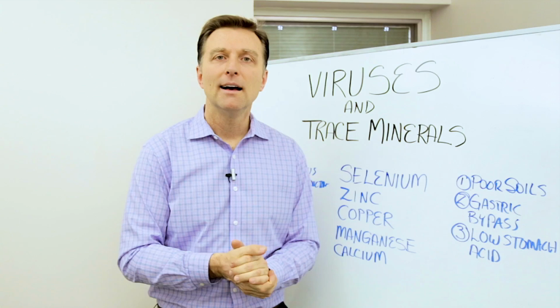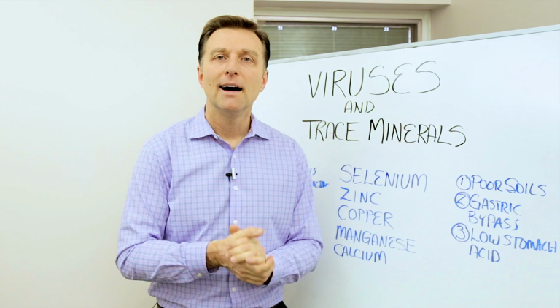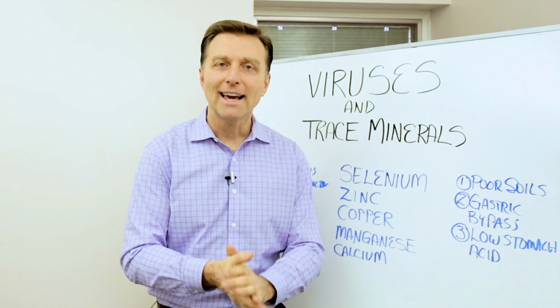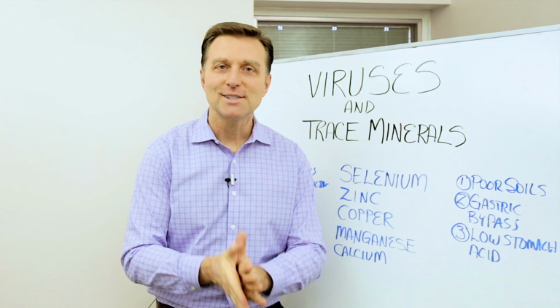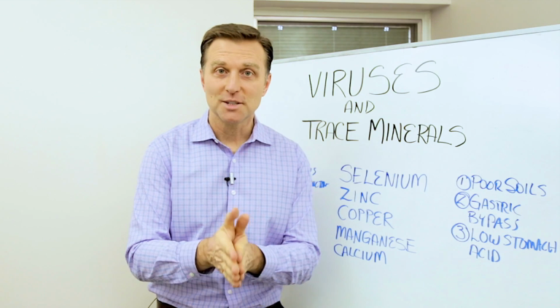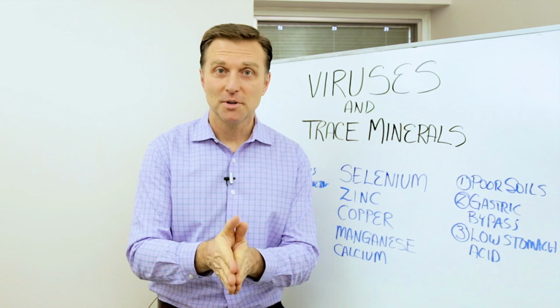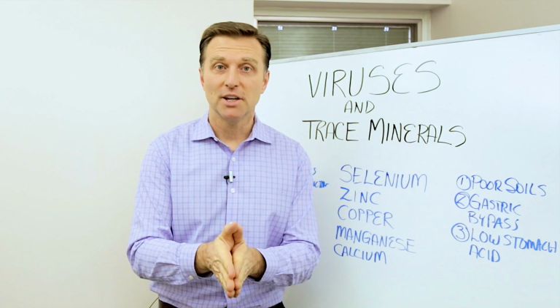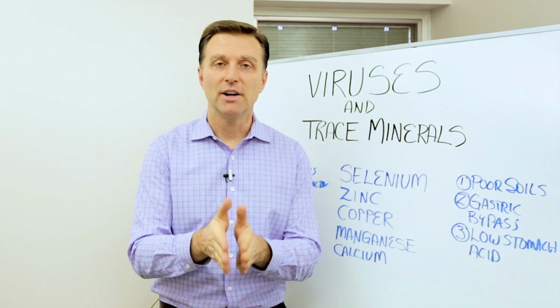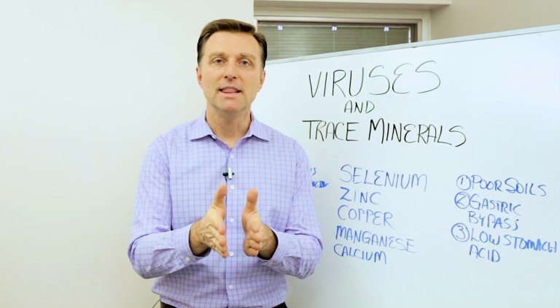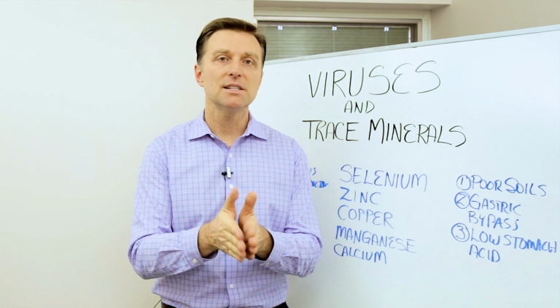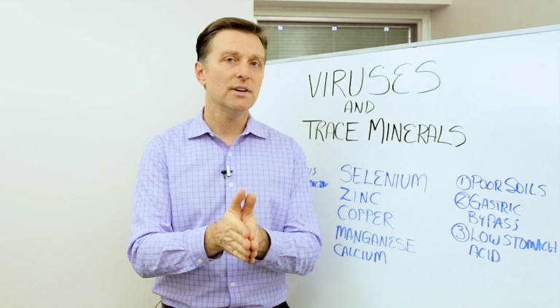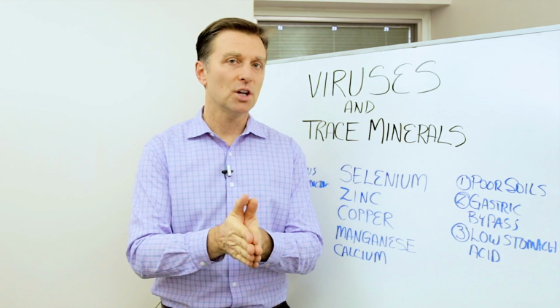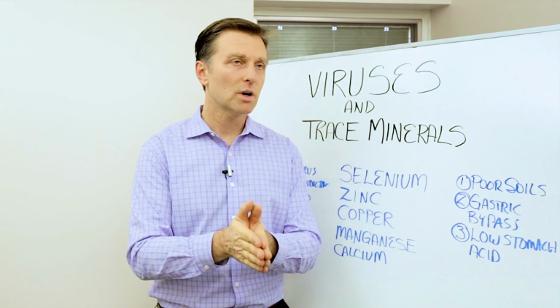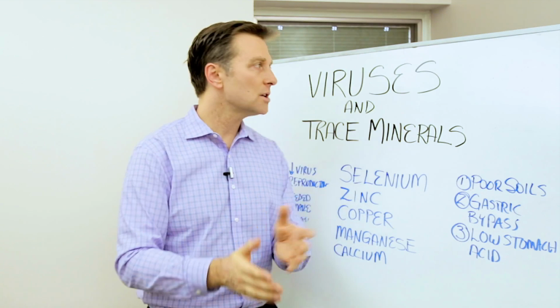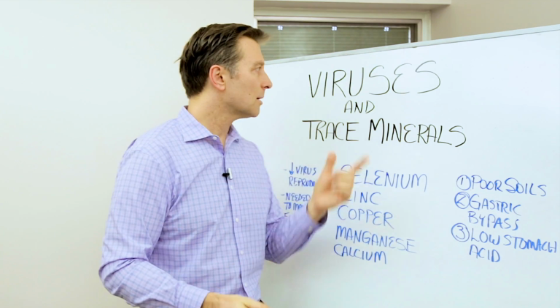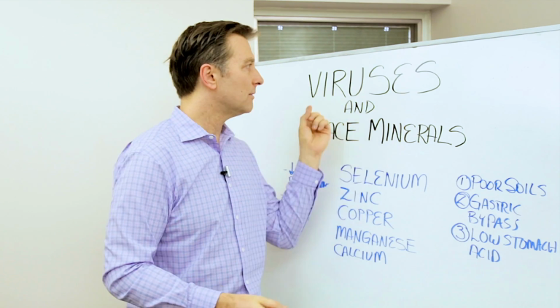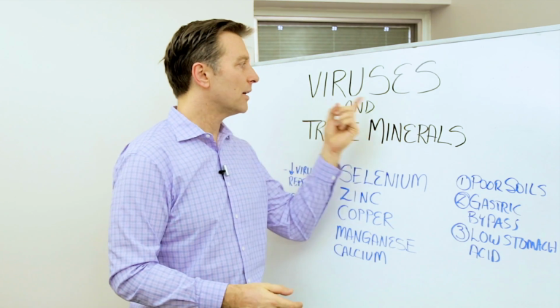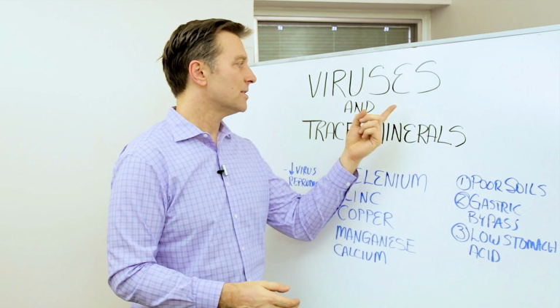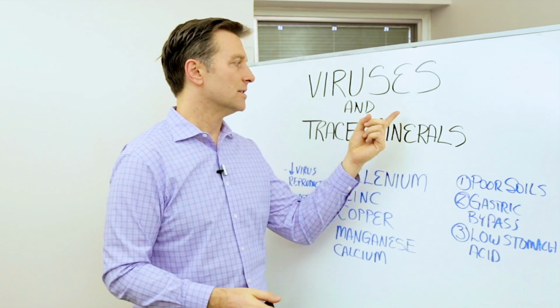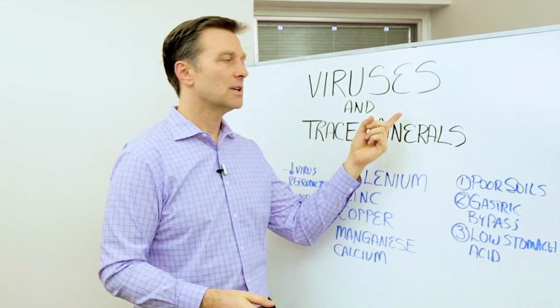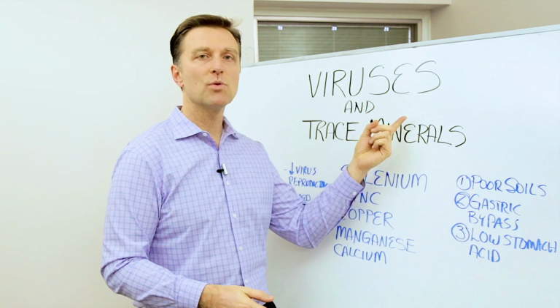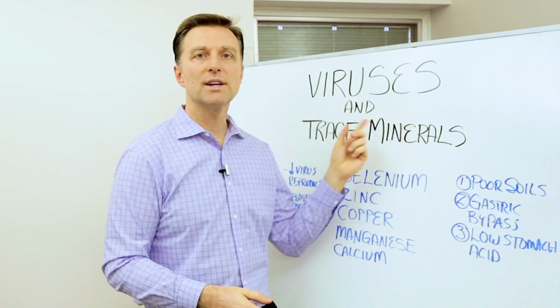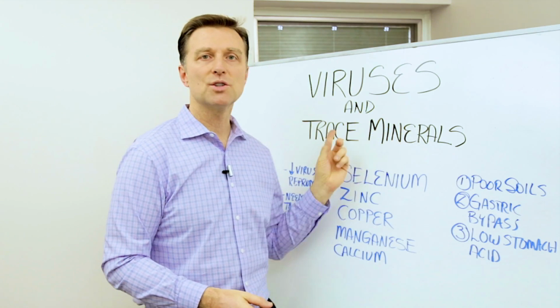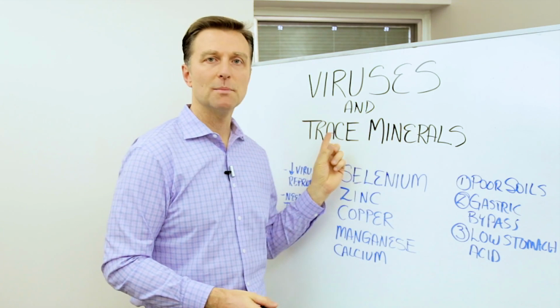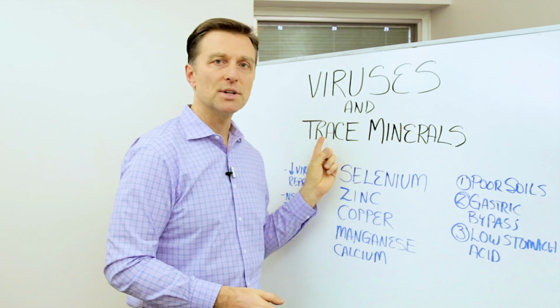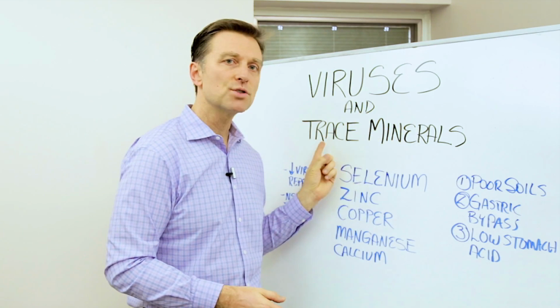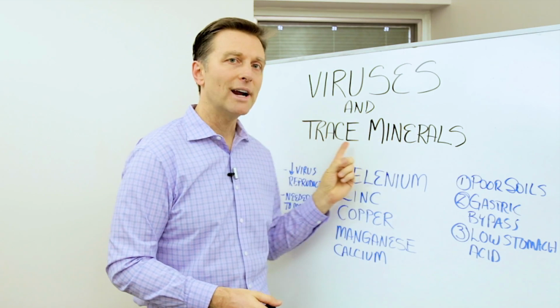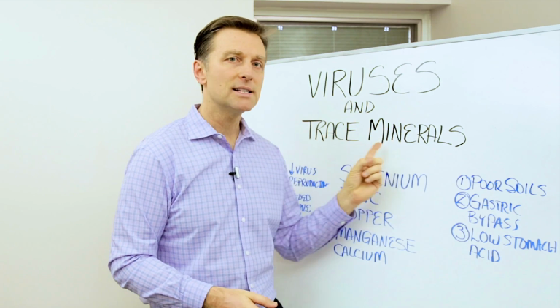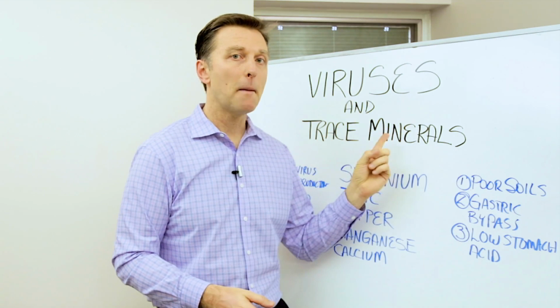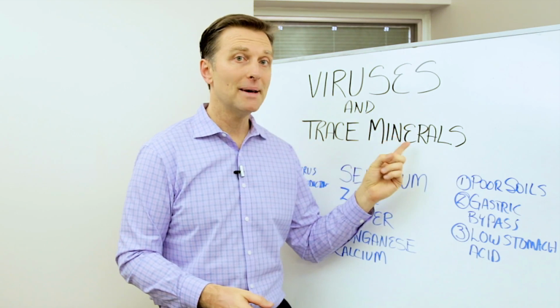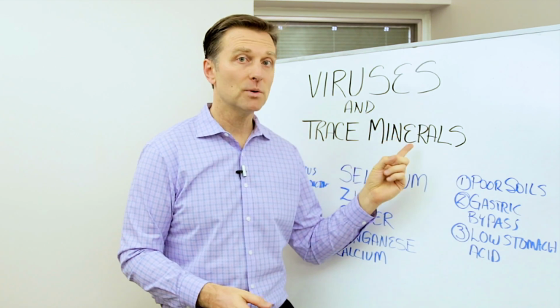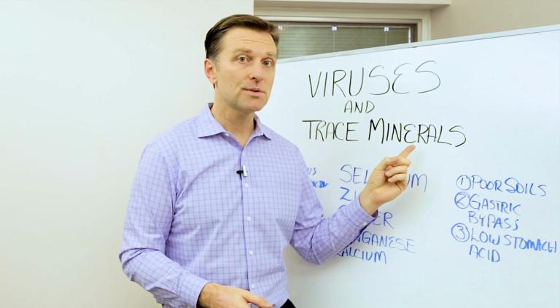Hi guys, Dr. Berg here. In this video, we're going to talk about viruses in relationship to trace minerals.